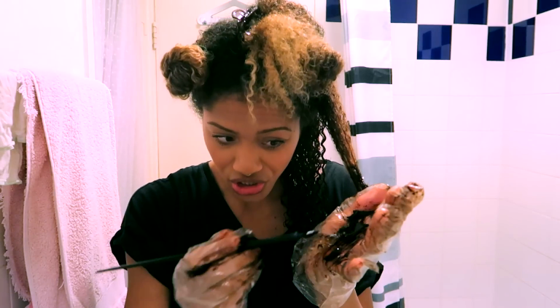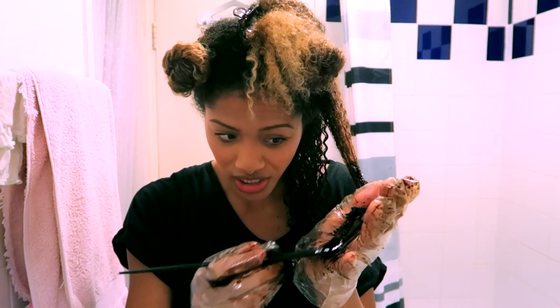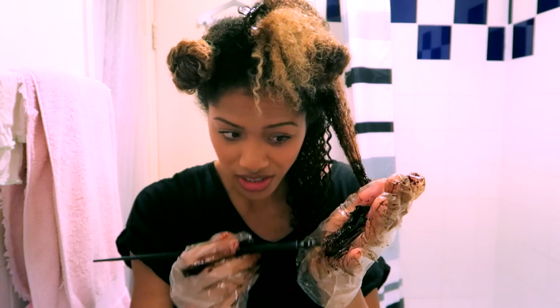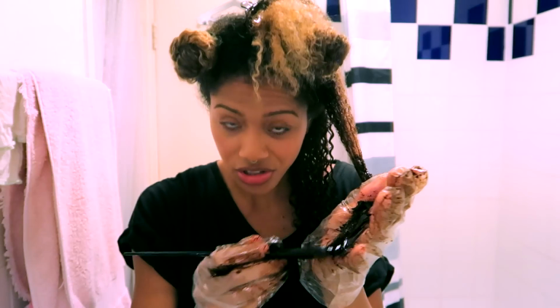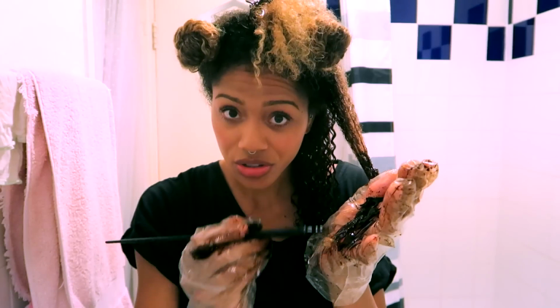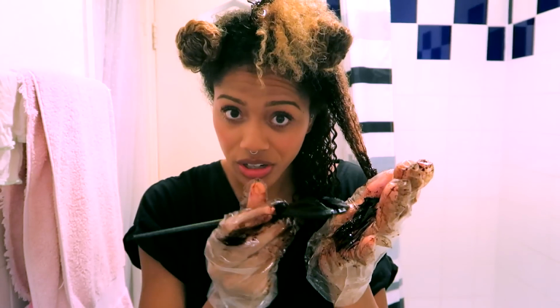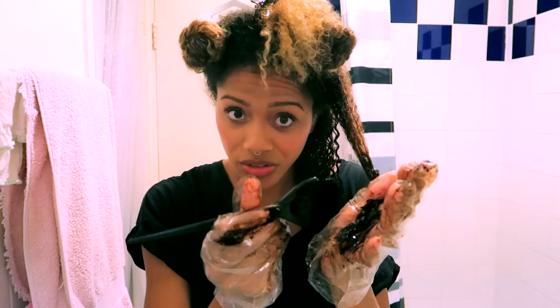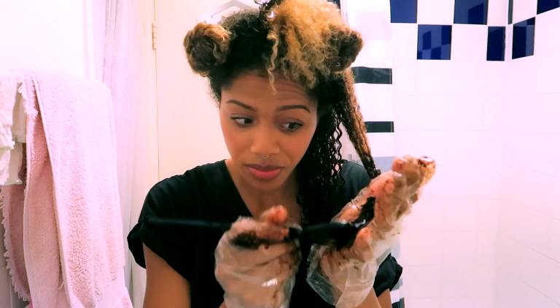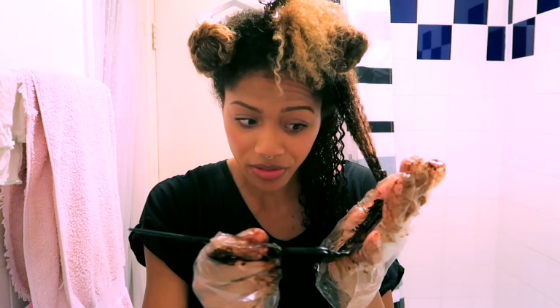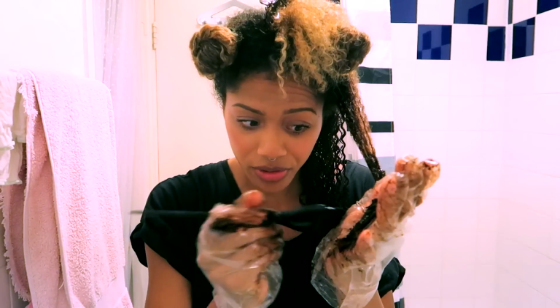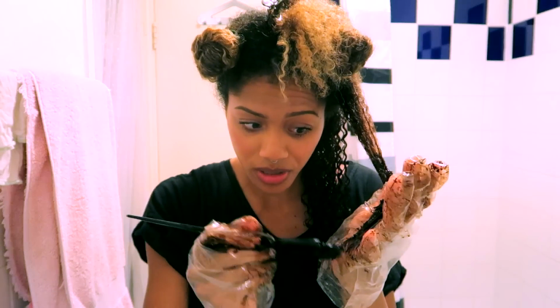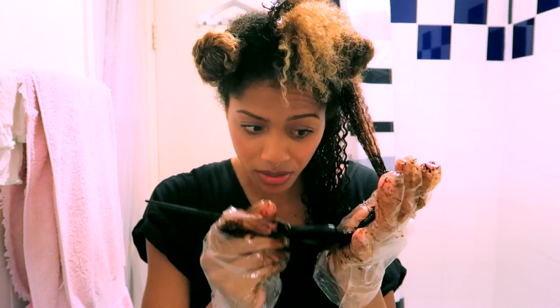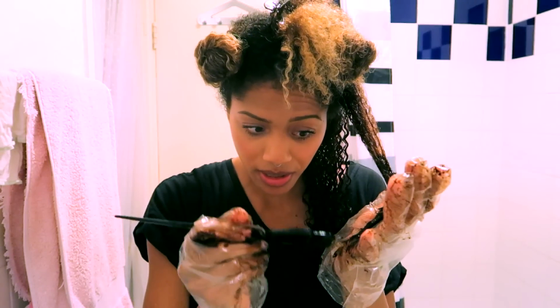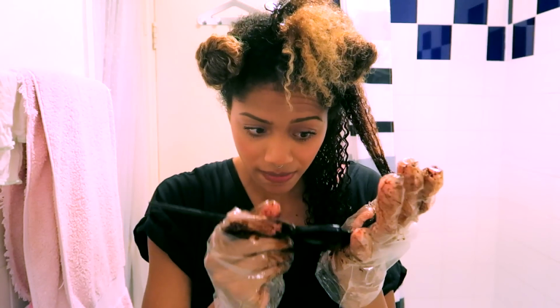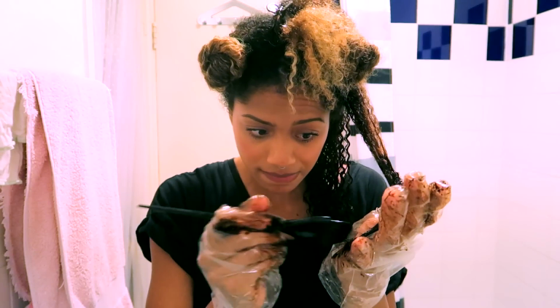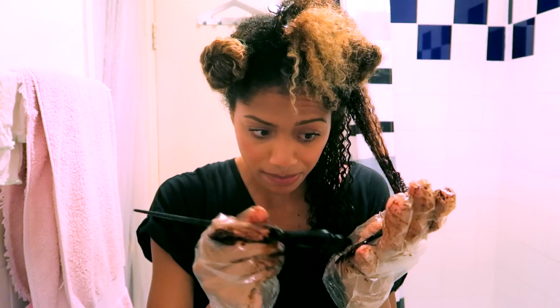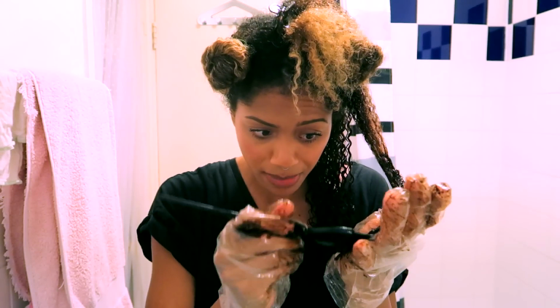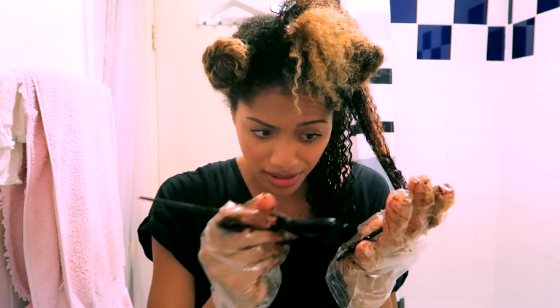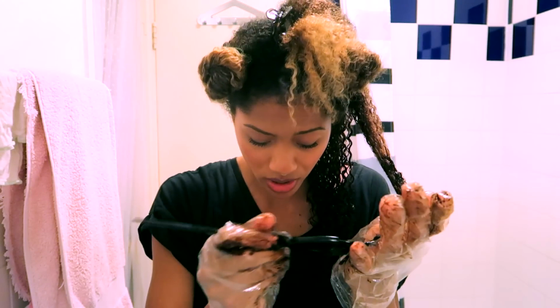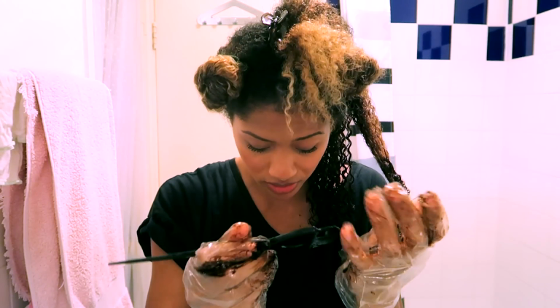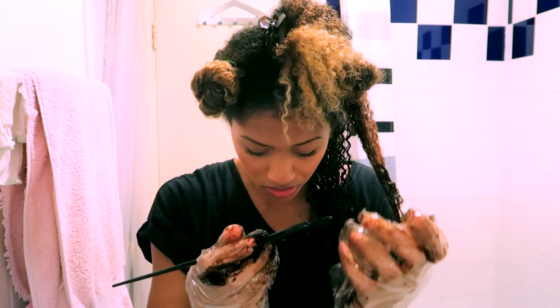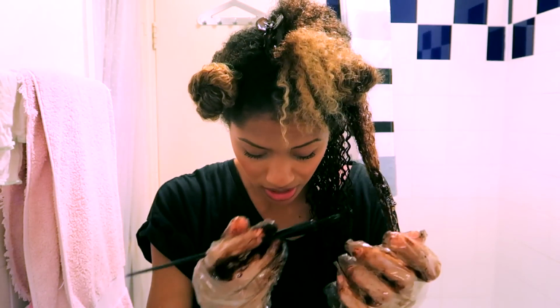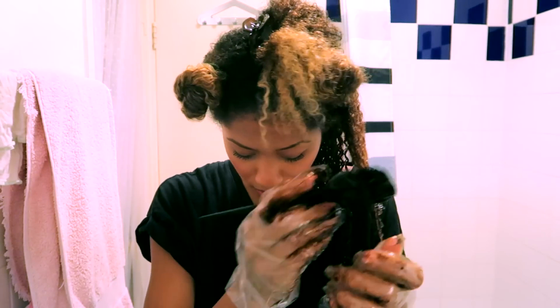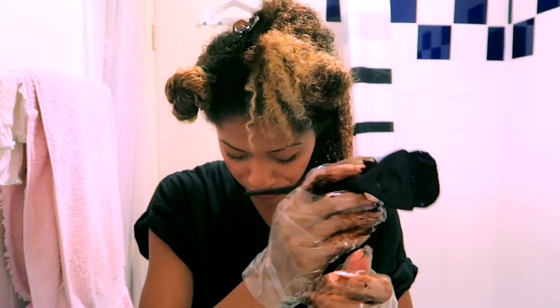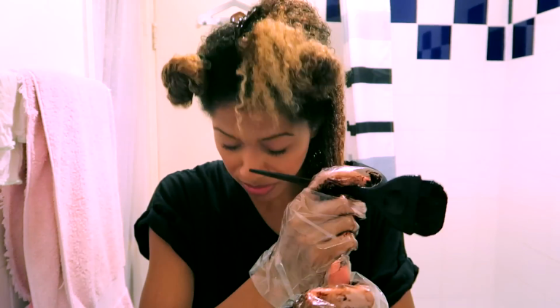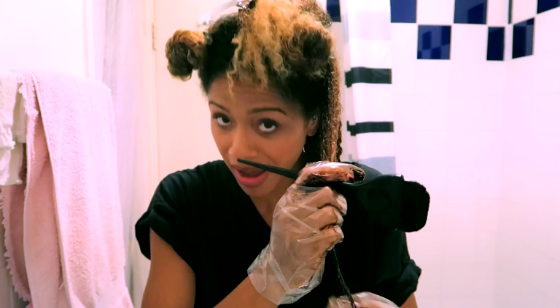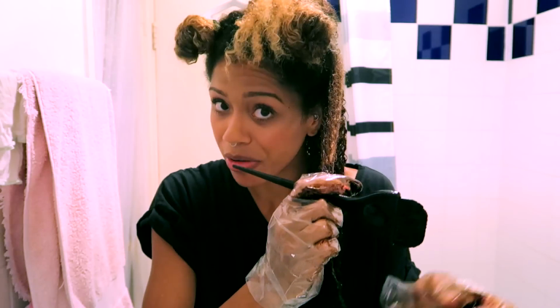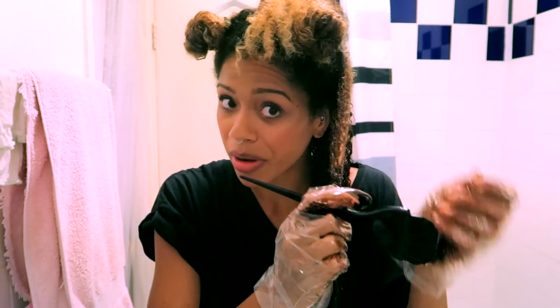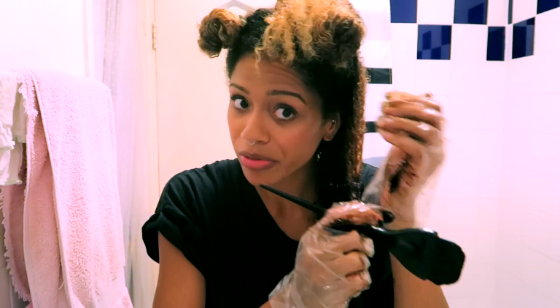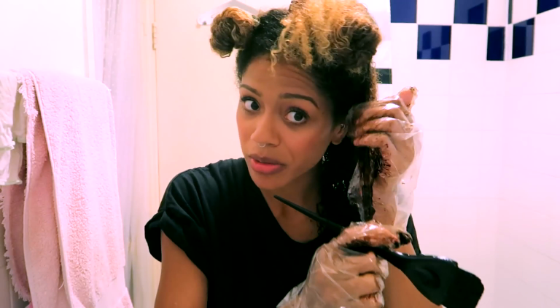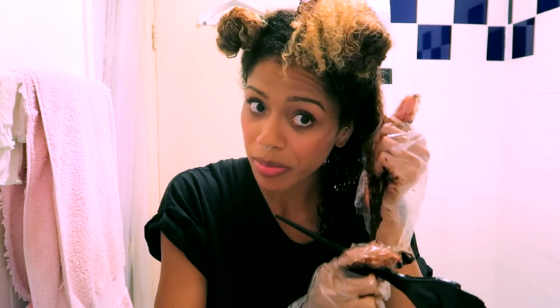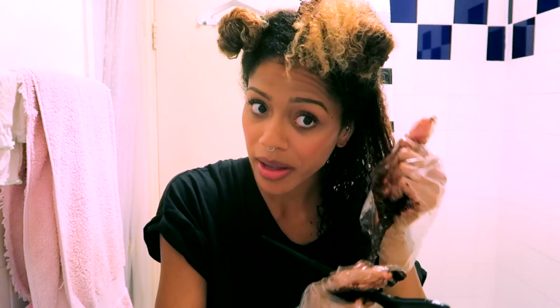Oh no, I just got dye on the bathroom mat — not bathroom carpet, bathroom mat!